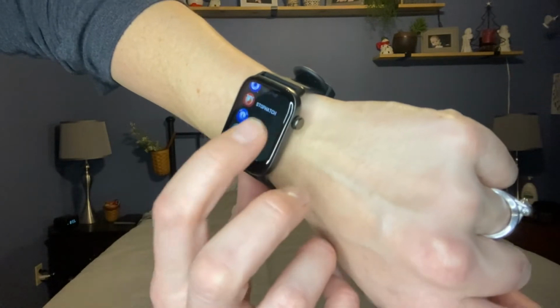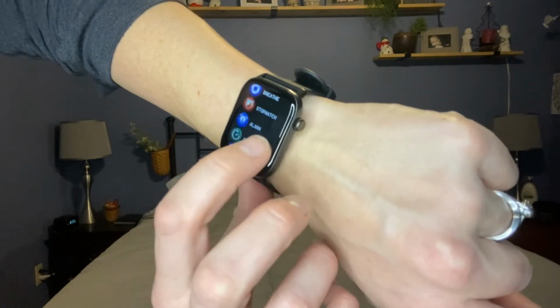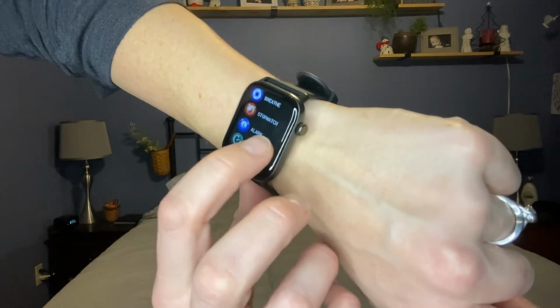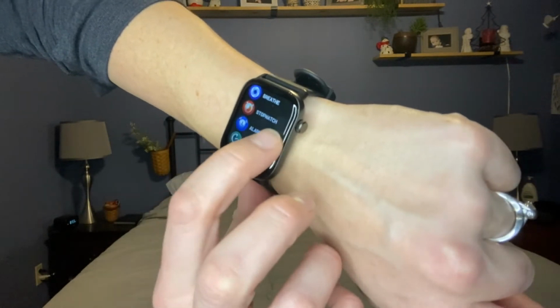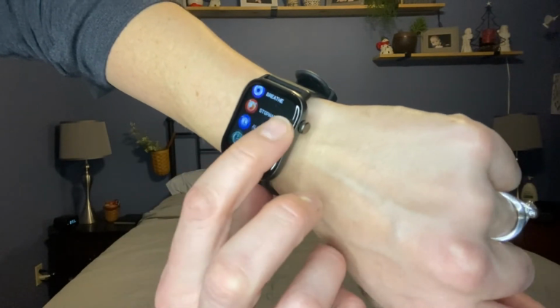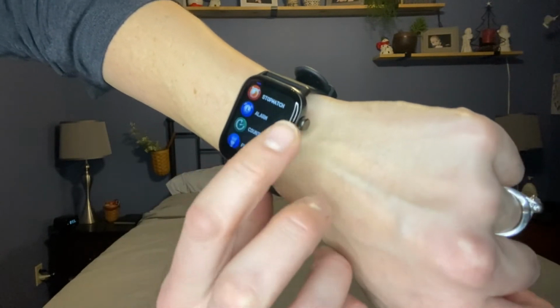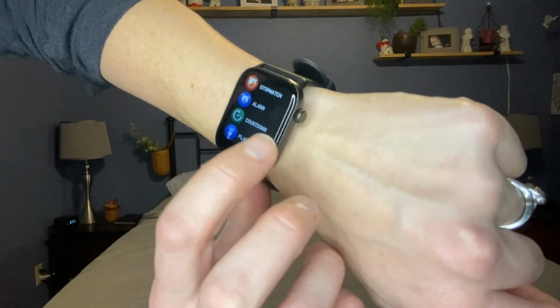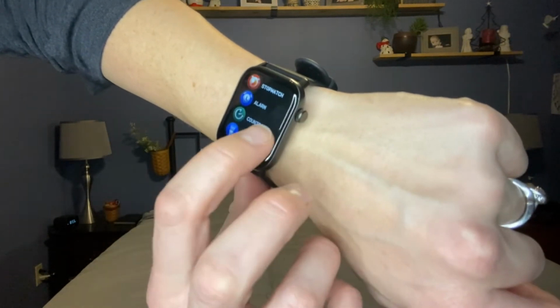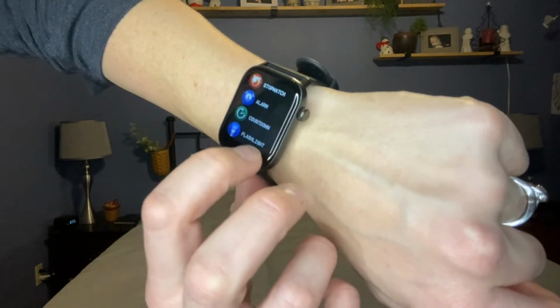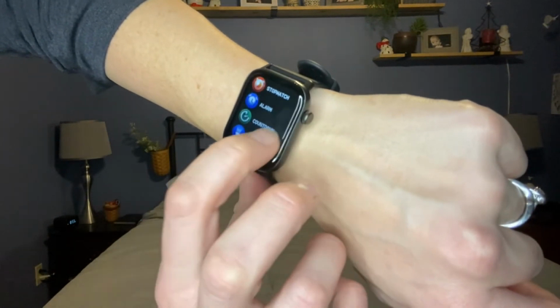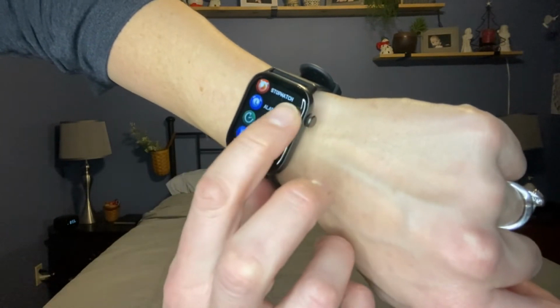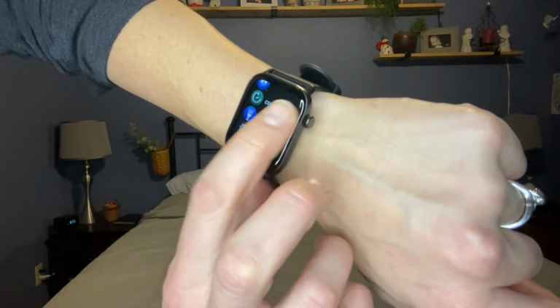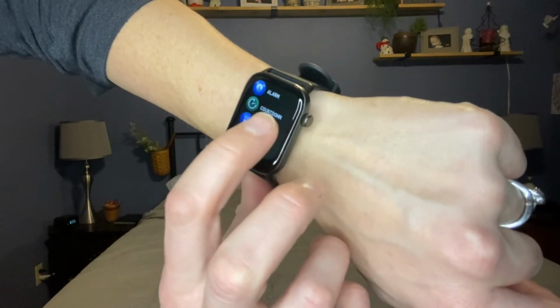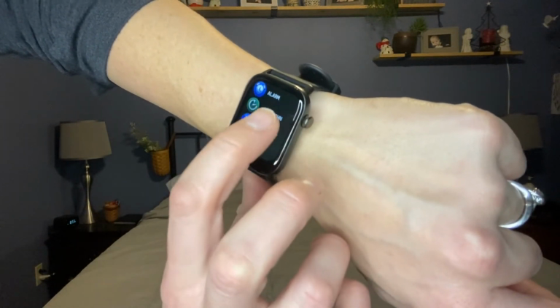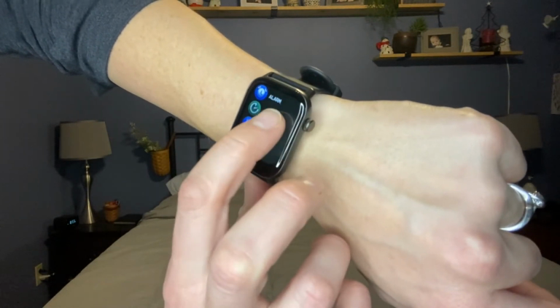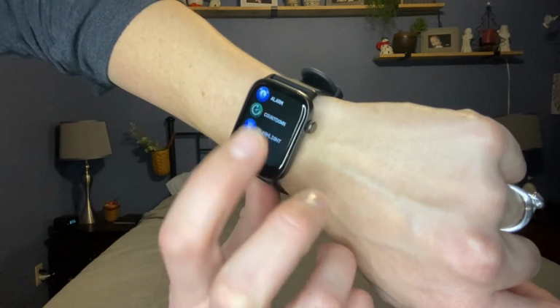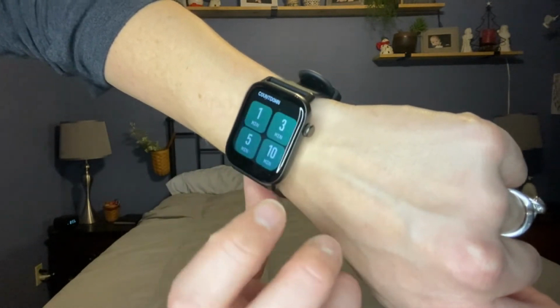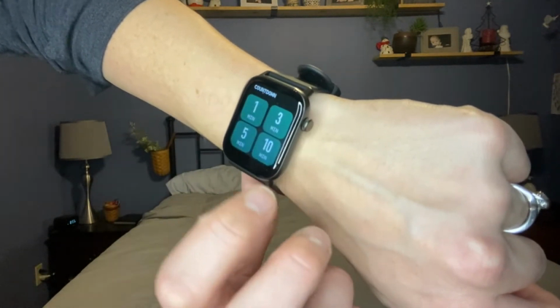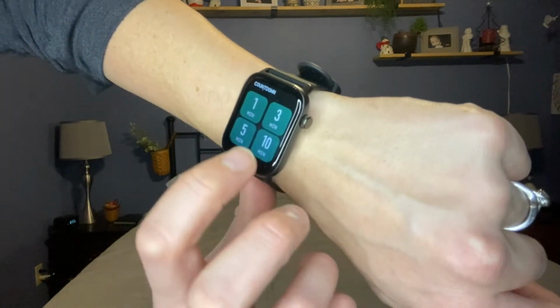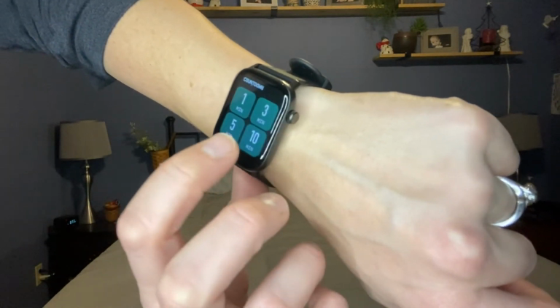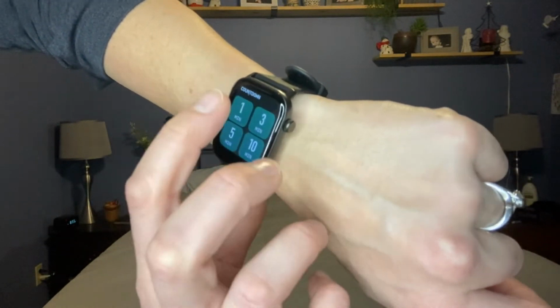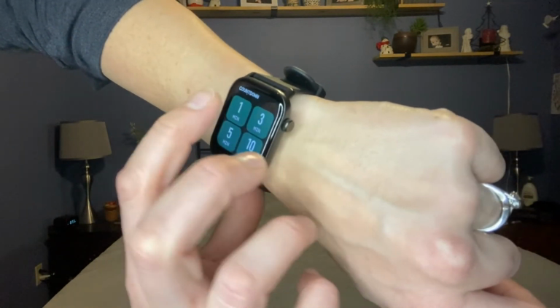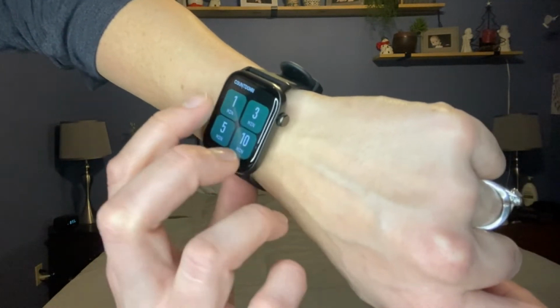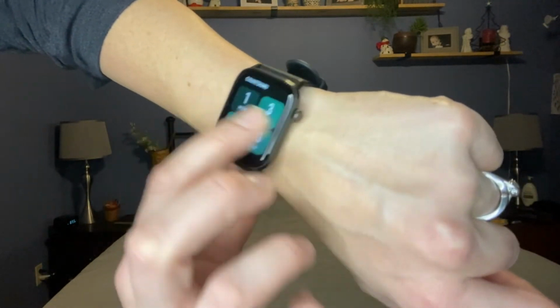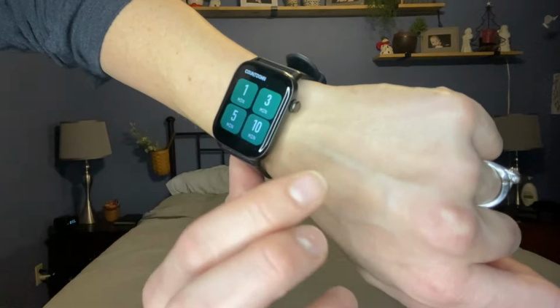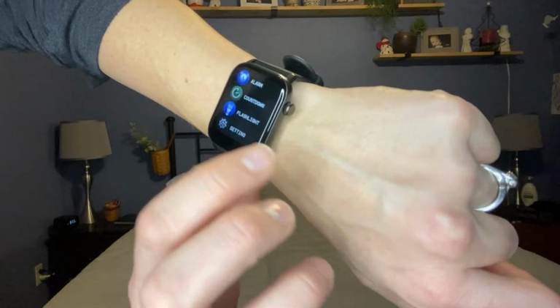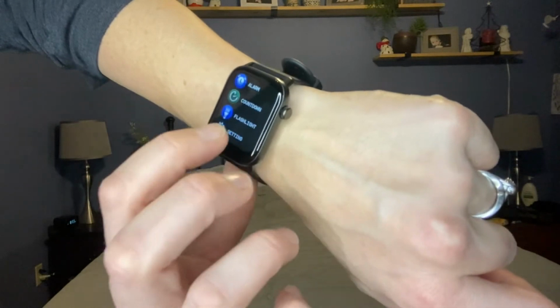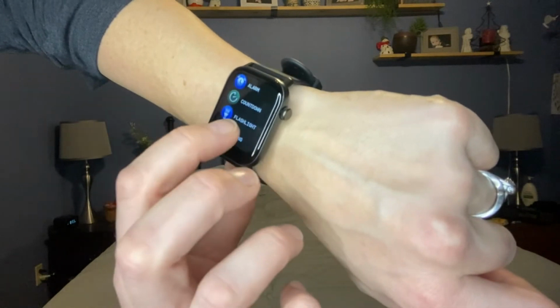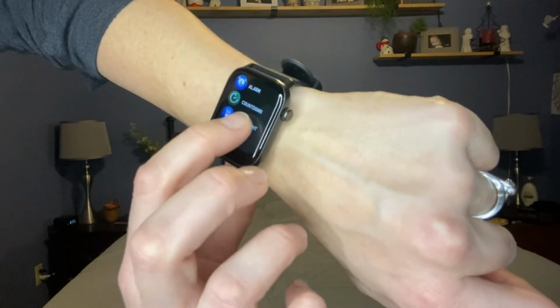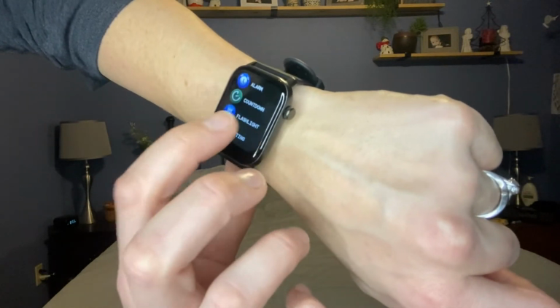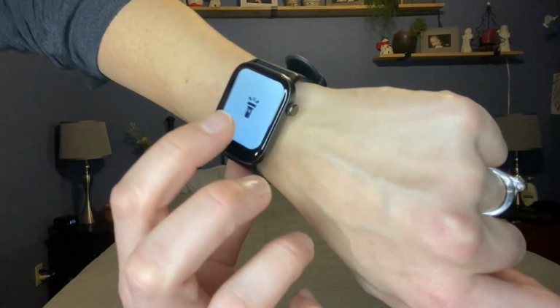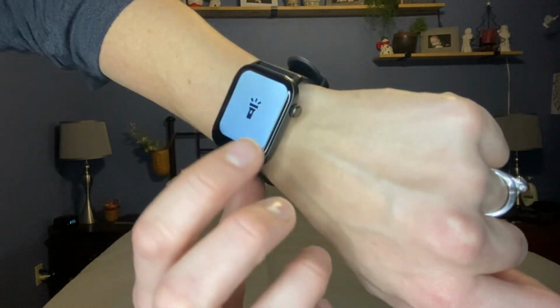Stopwatch, alarm, countdown, flashlight — there's a countdown and then the flashlight.